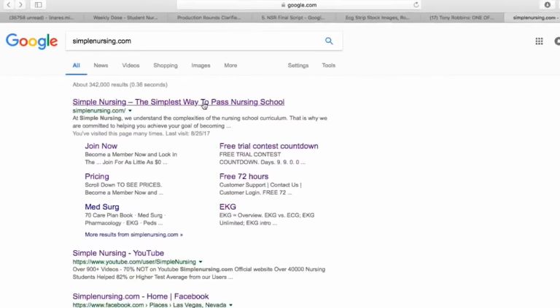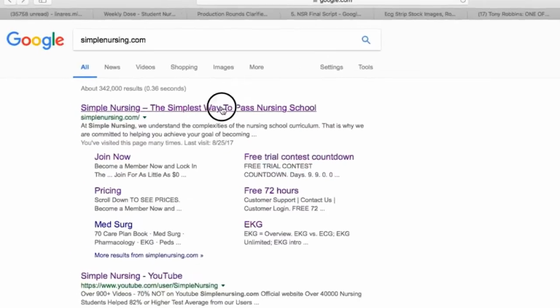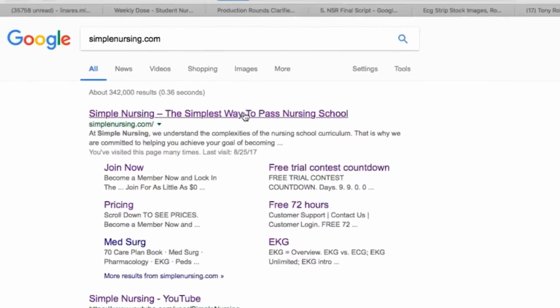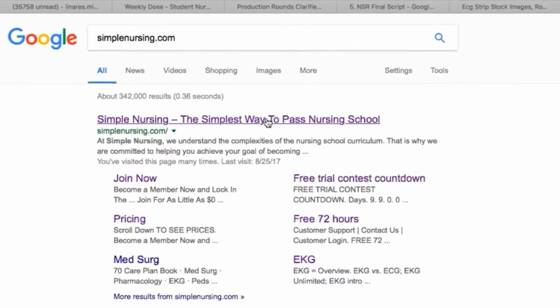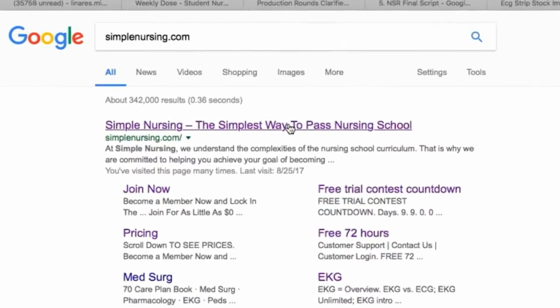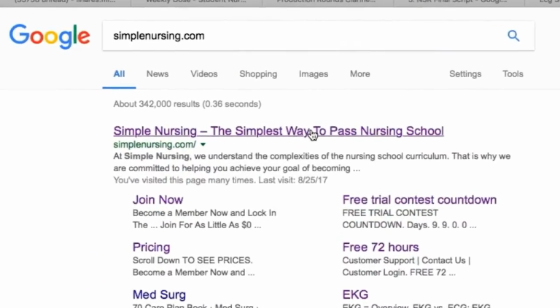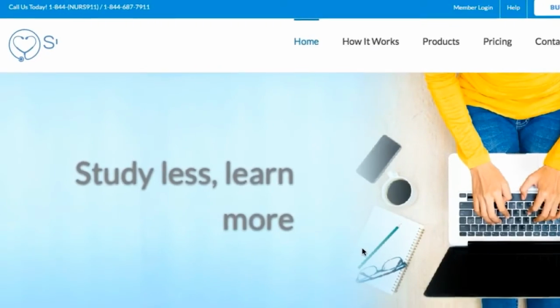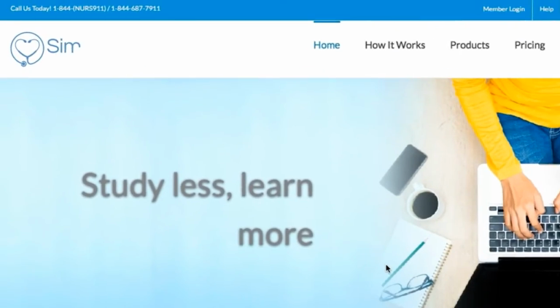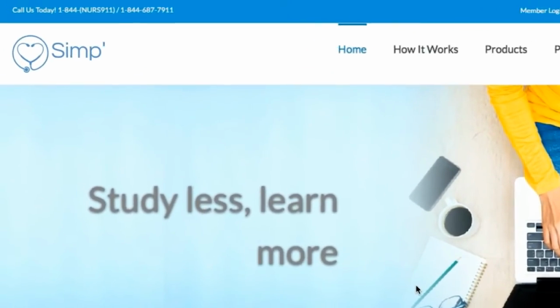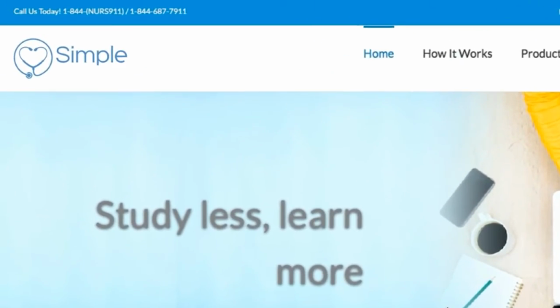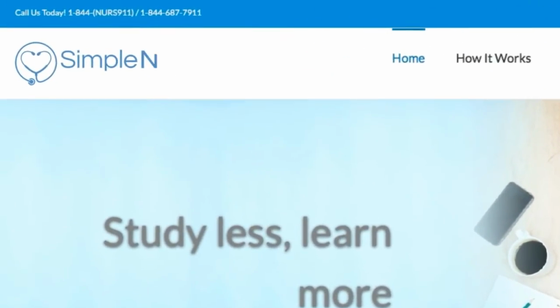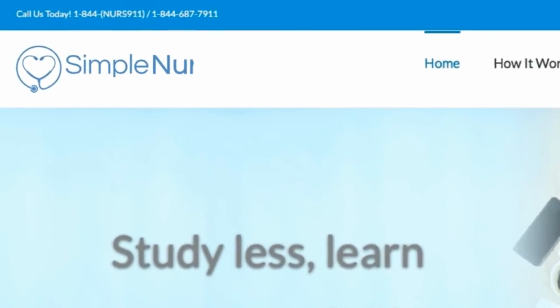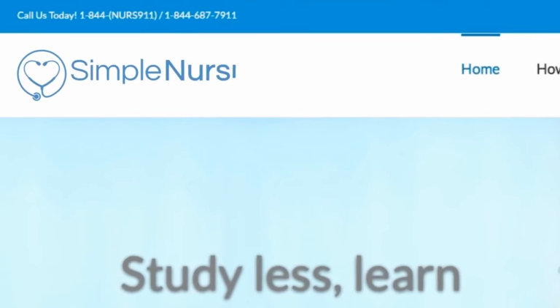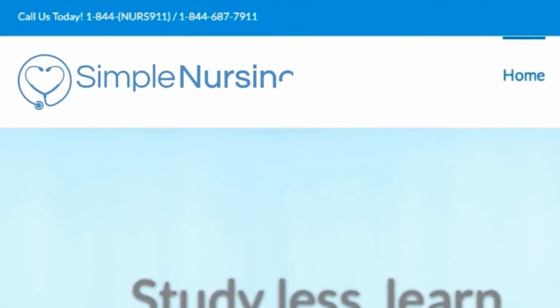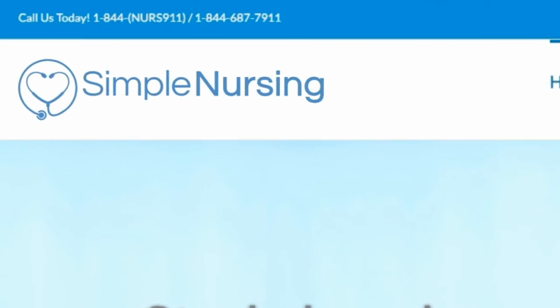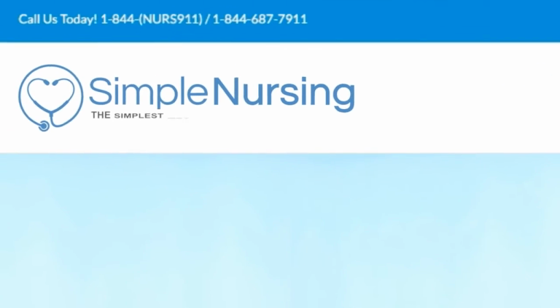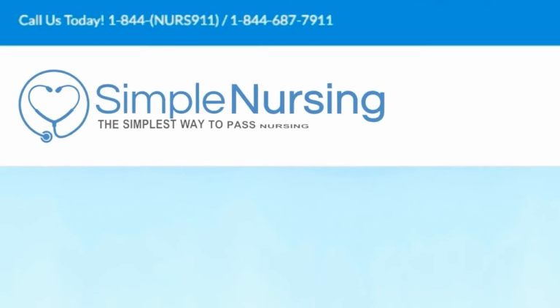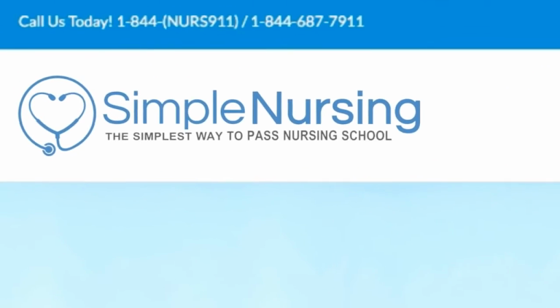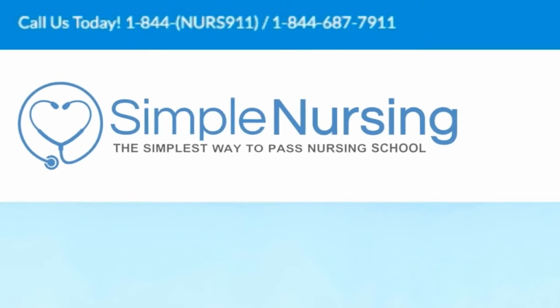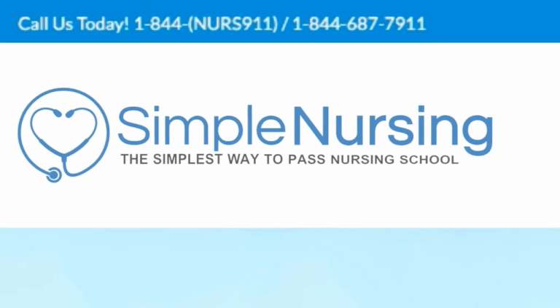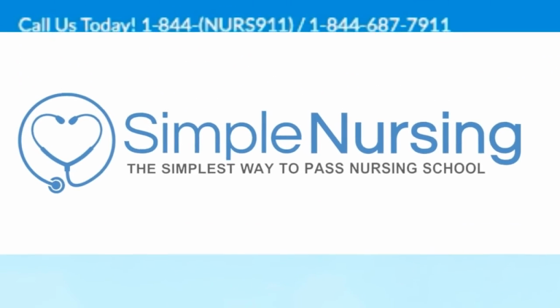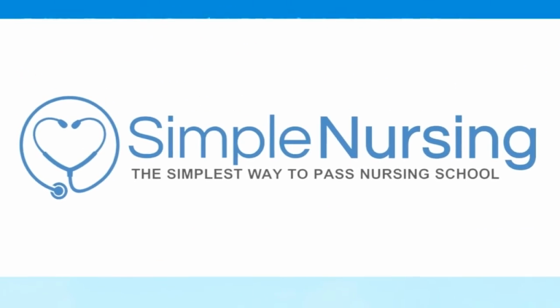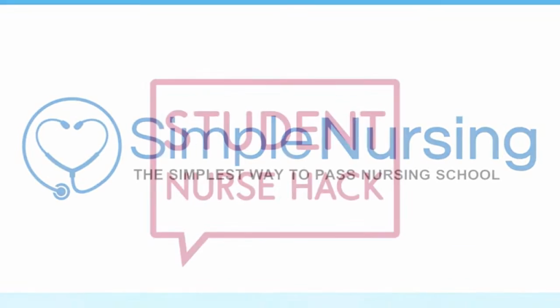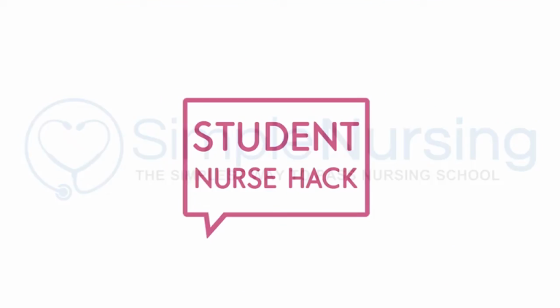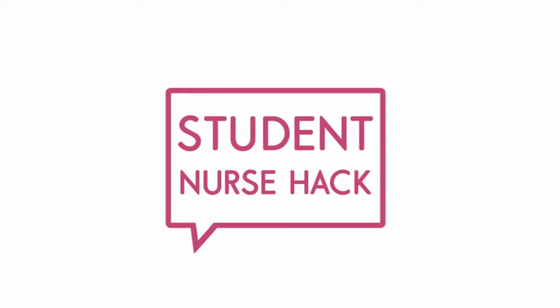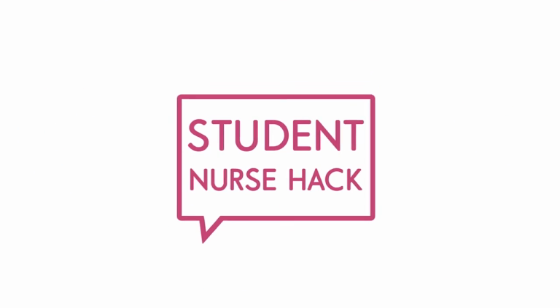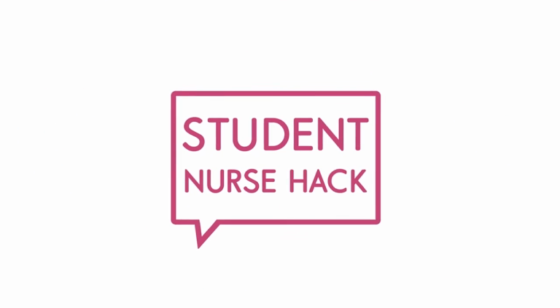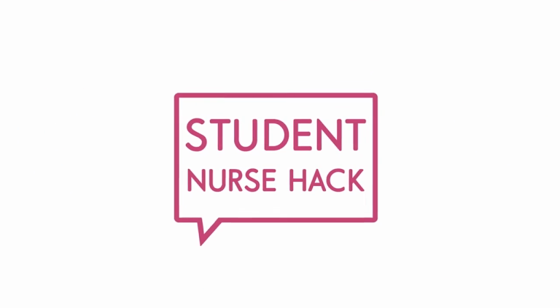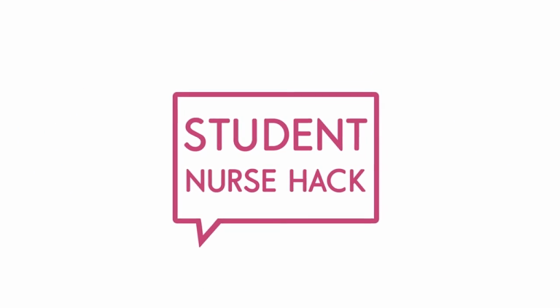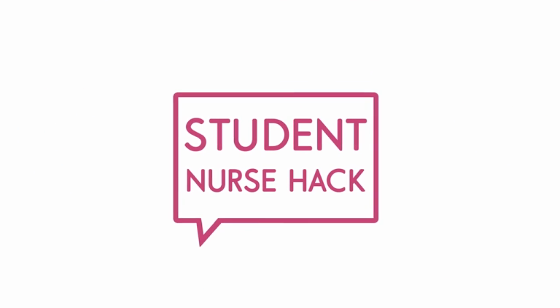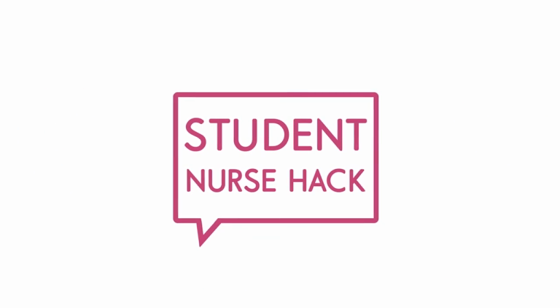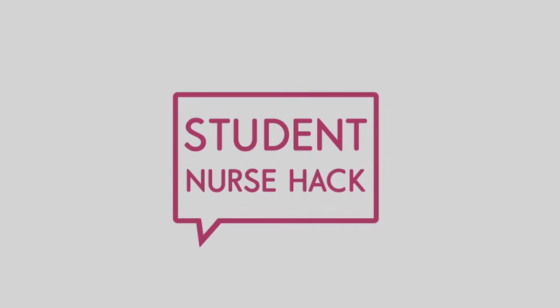For more student nurse hacks, visit us at simplenursing.com — the simplest way to pass nursing school. Love you guys, see you there!